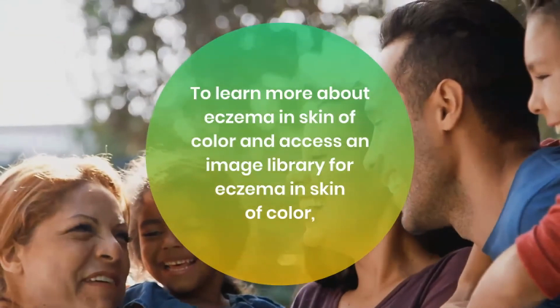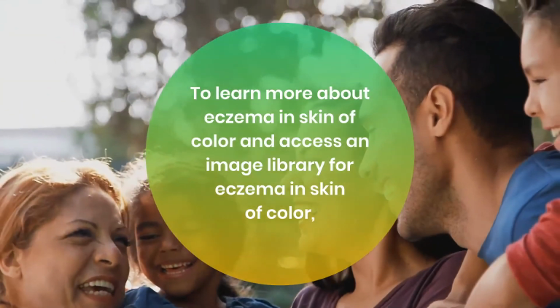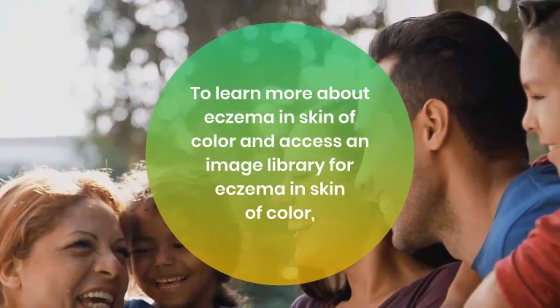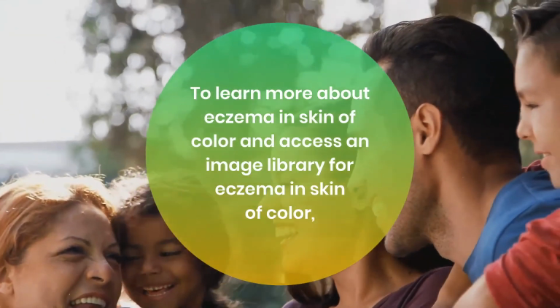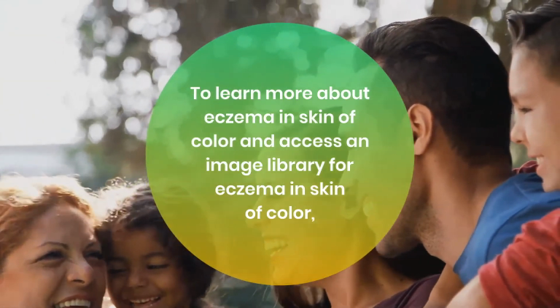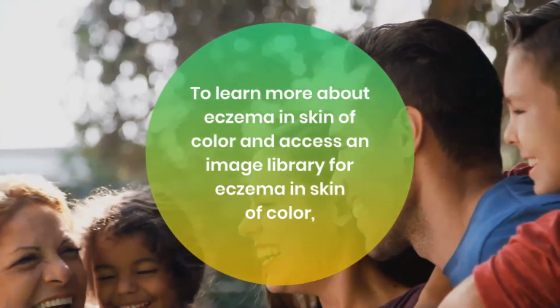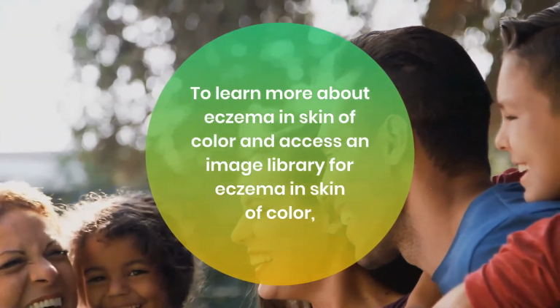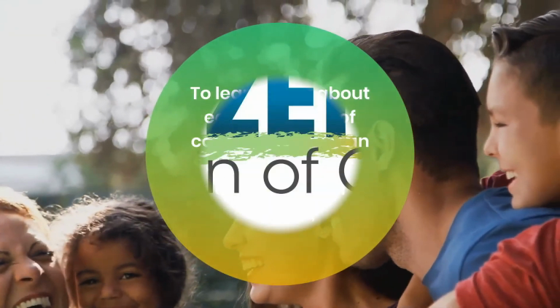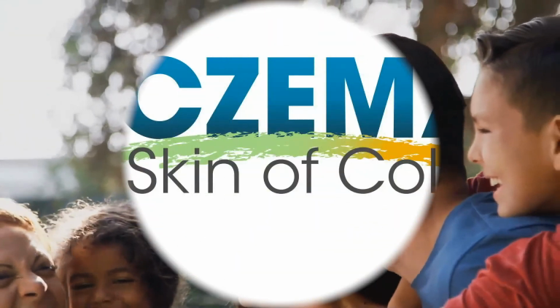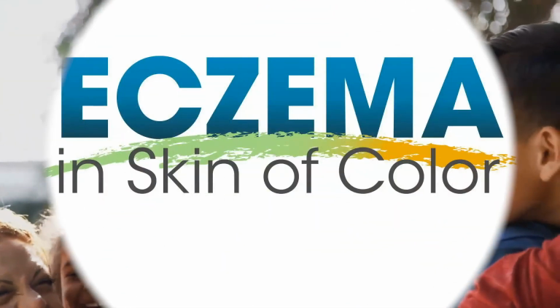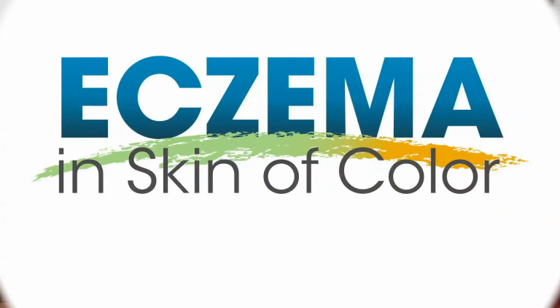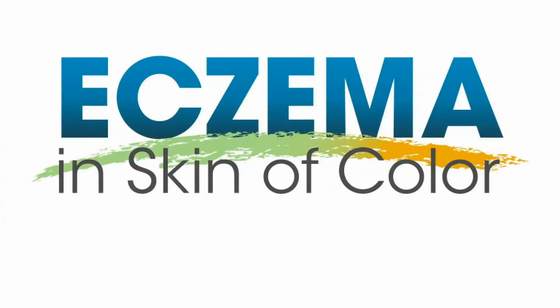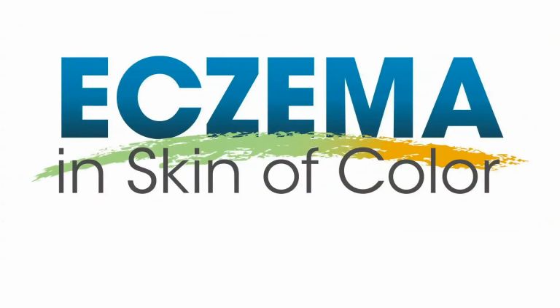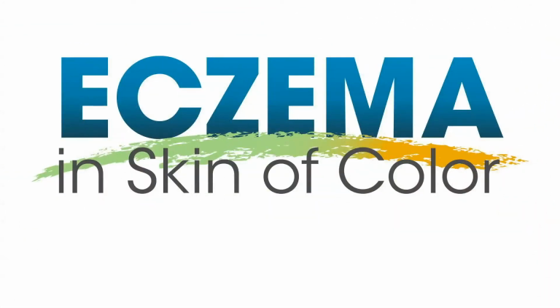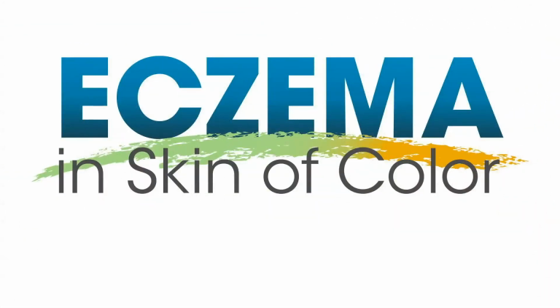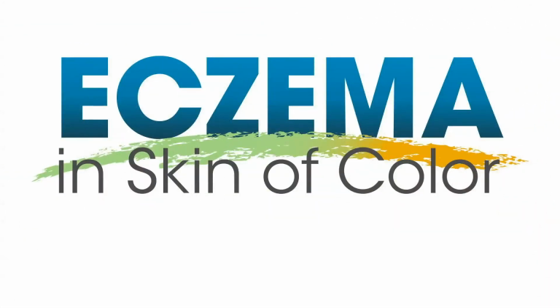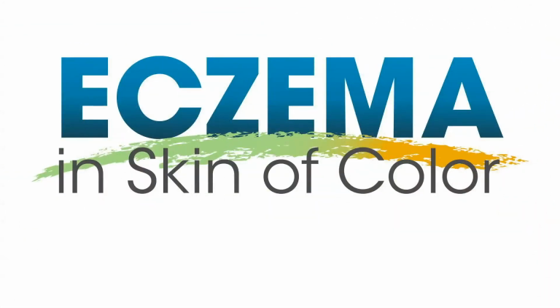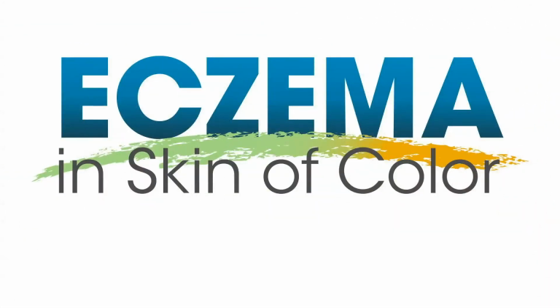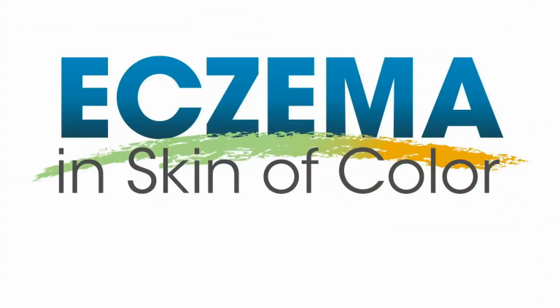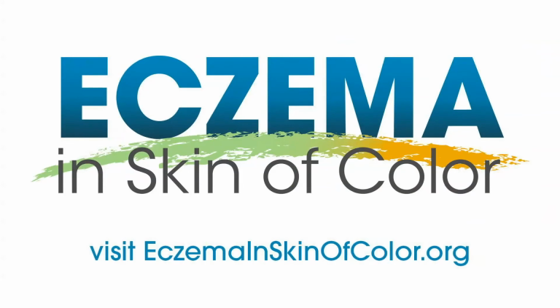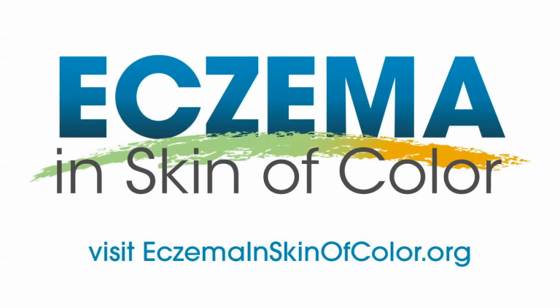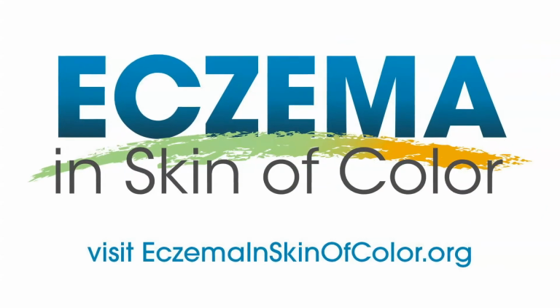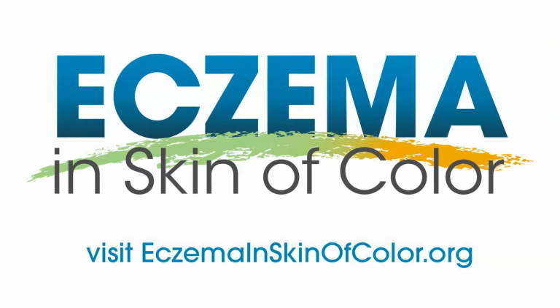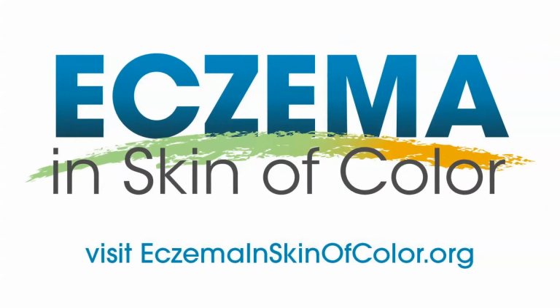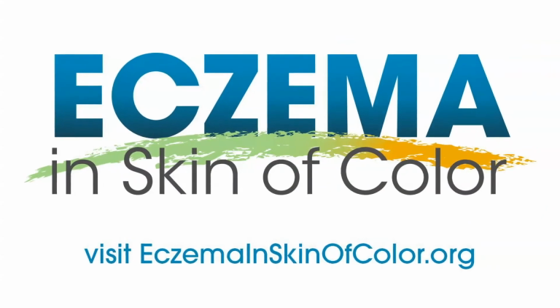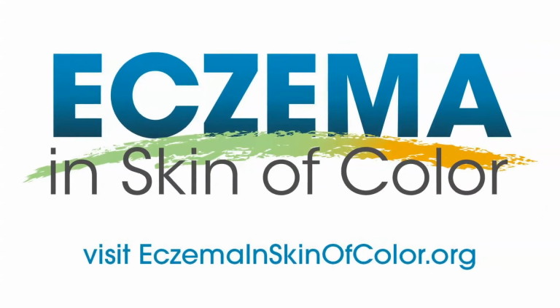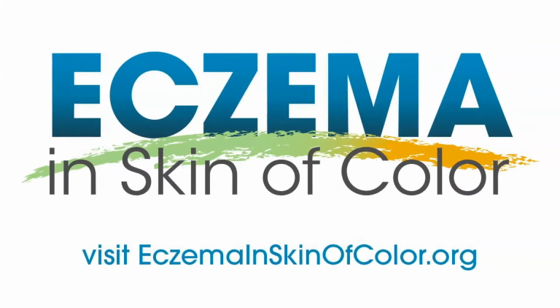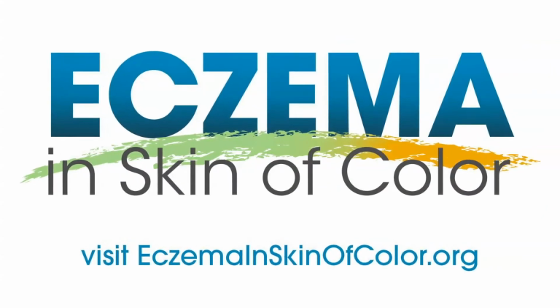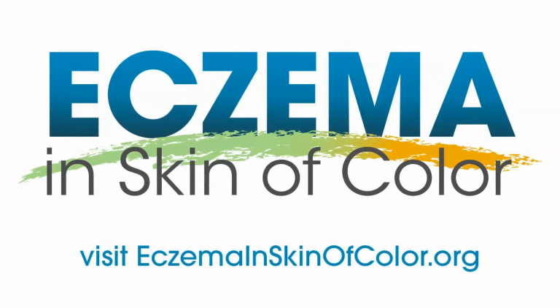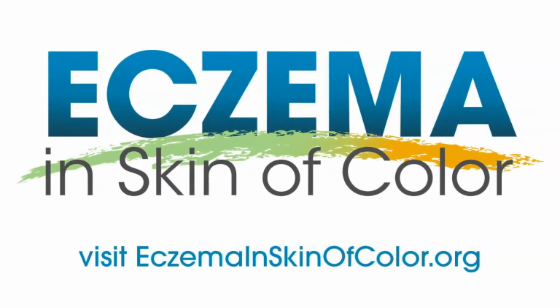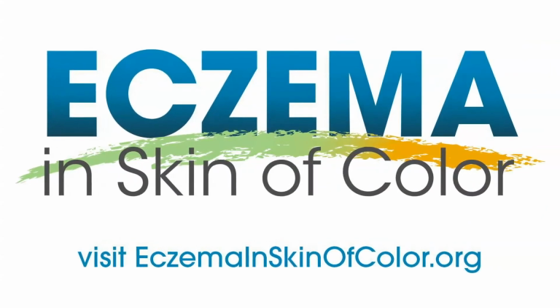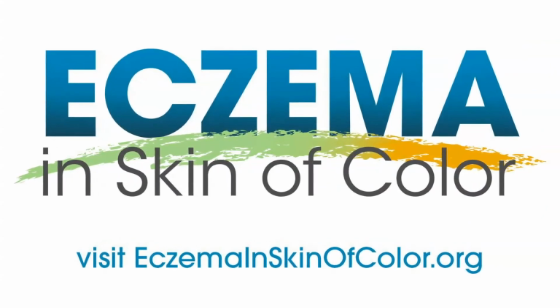To learn more about eczema and skin of color, and to access an image library for eczema and skin of color, visit eczemaandskinofcolor.org.